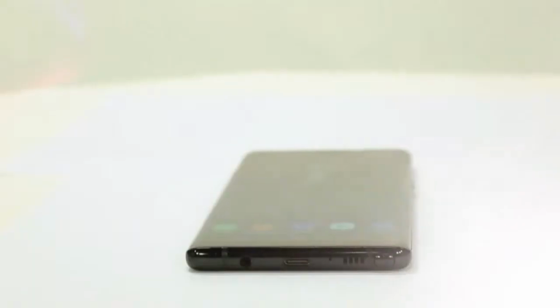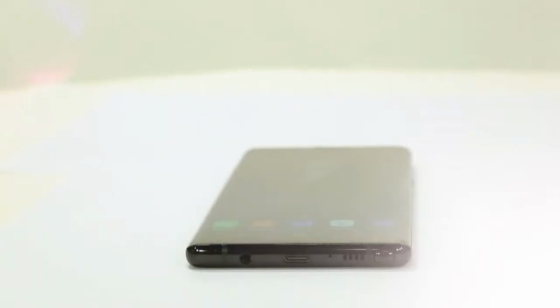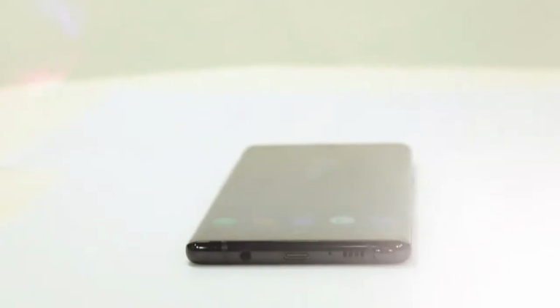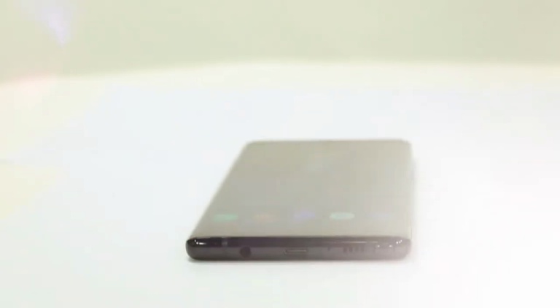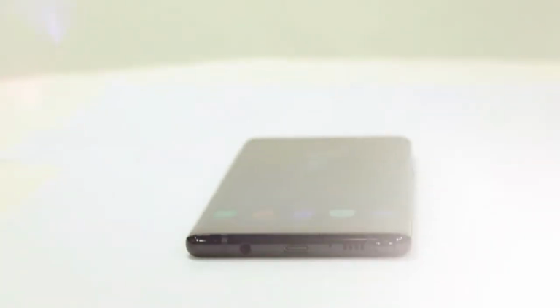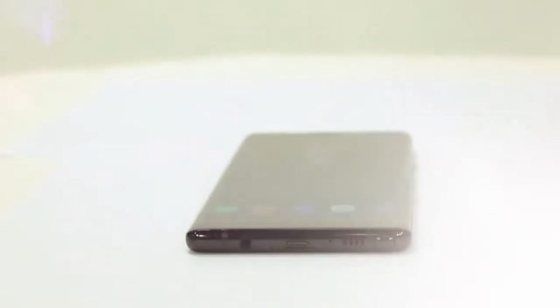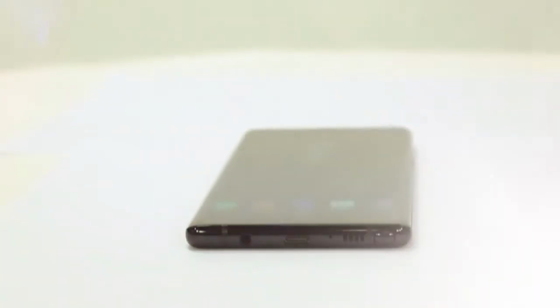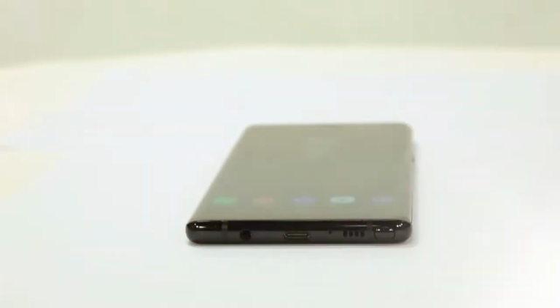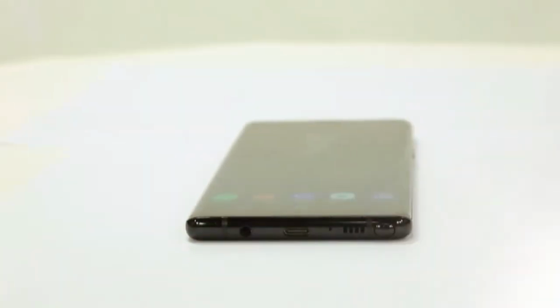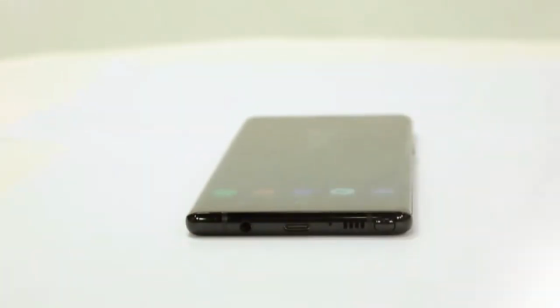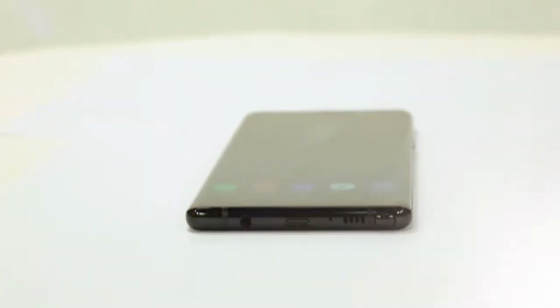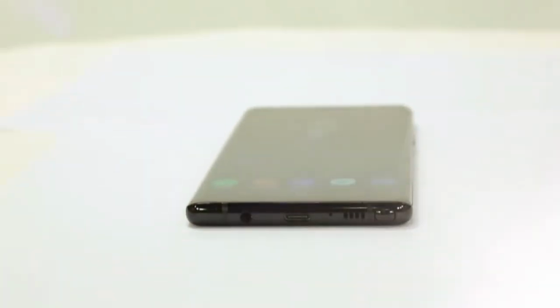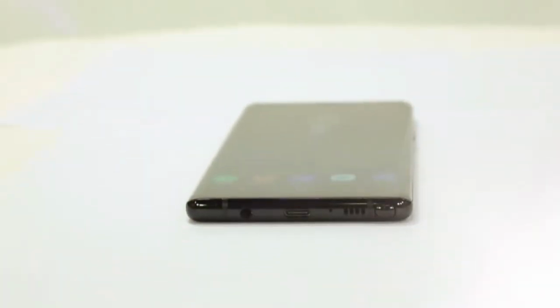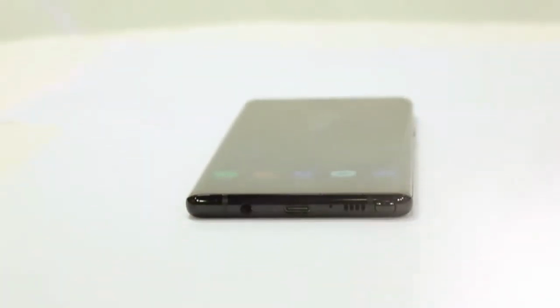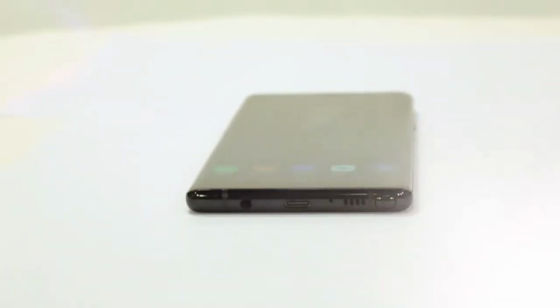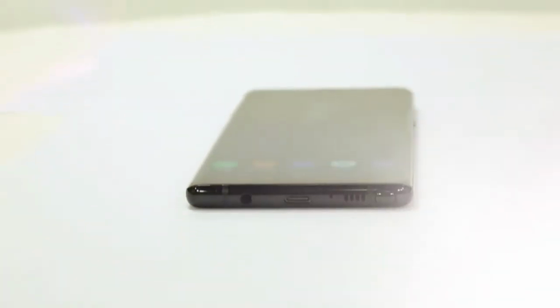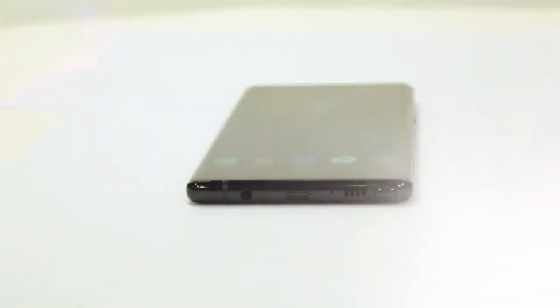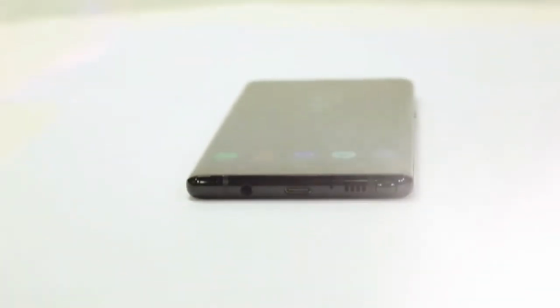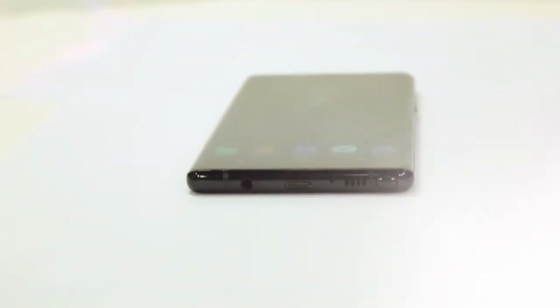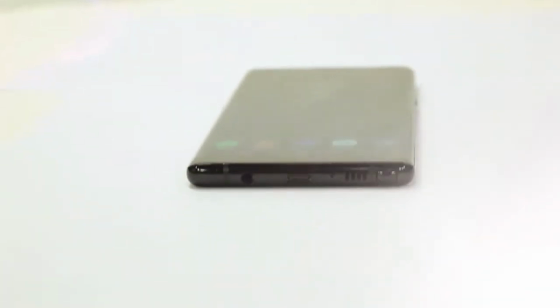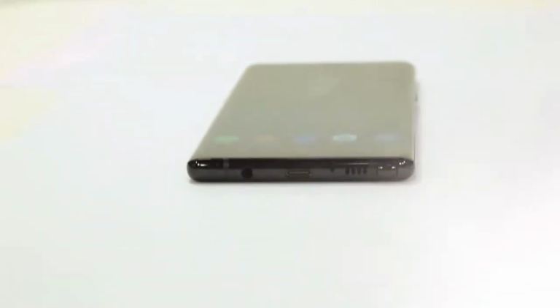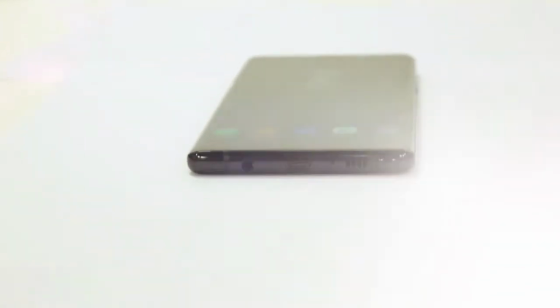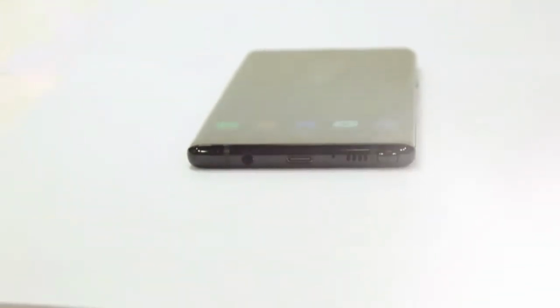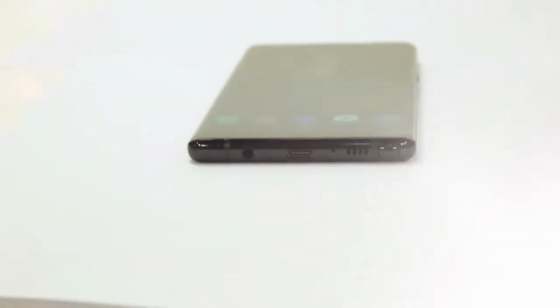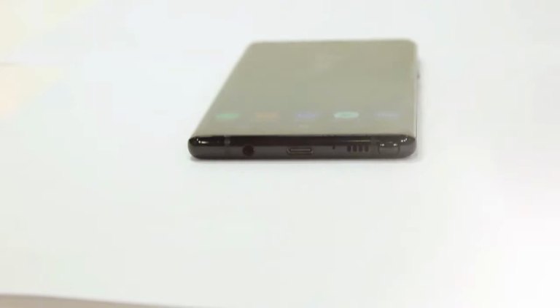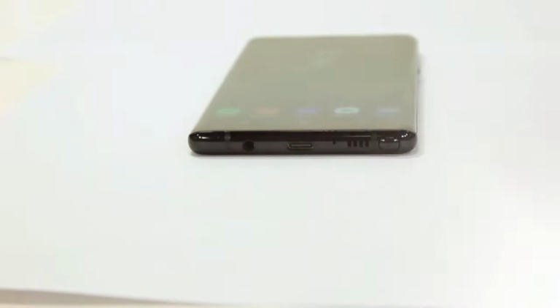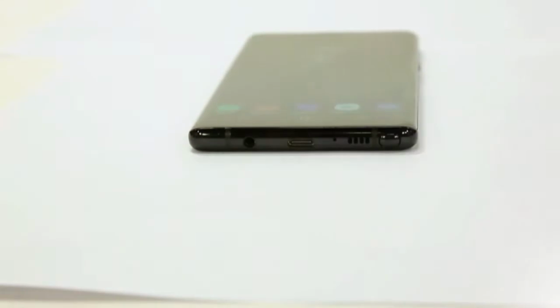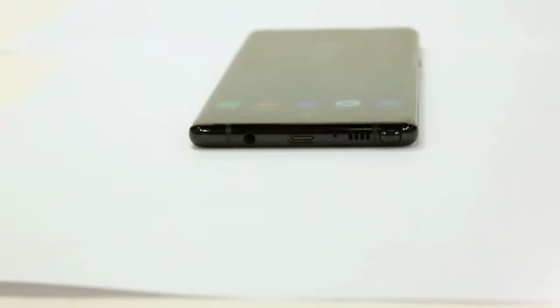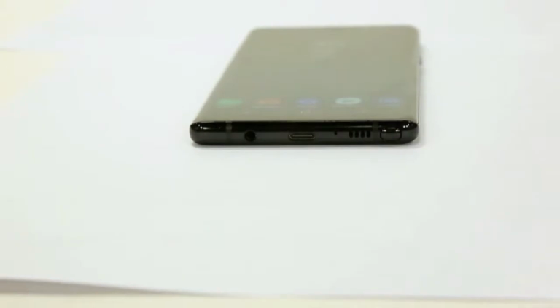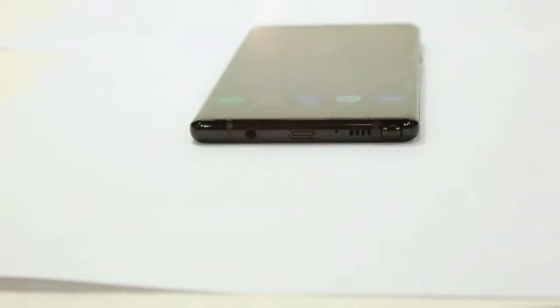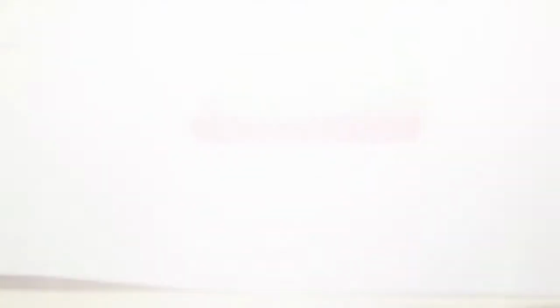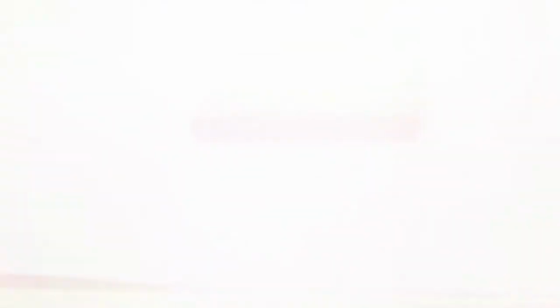If you're not too pleased with the single speaker, the good news is there's a solid pair of AKG earbuds tucked inside the box.